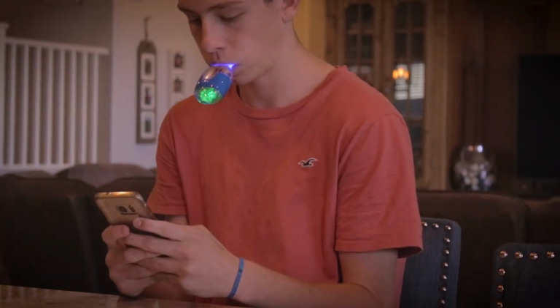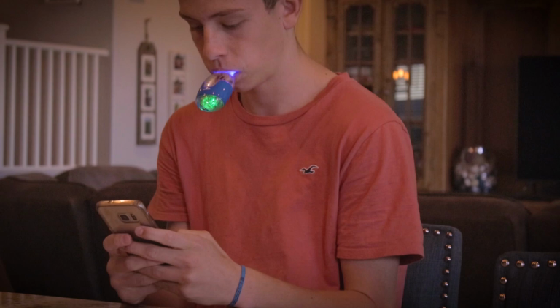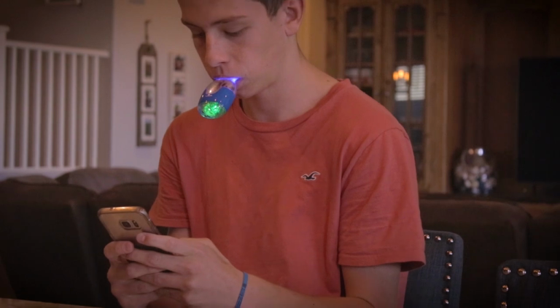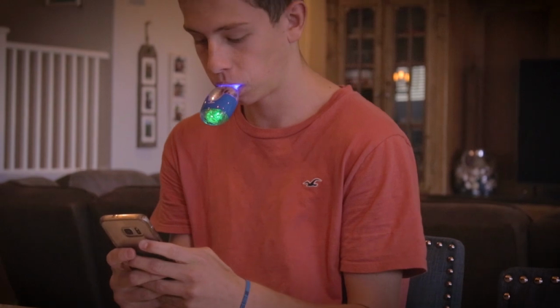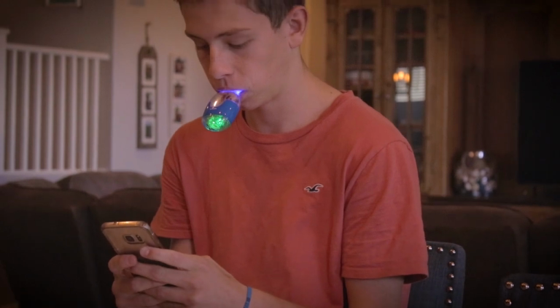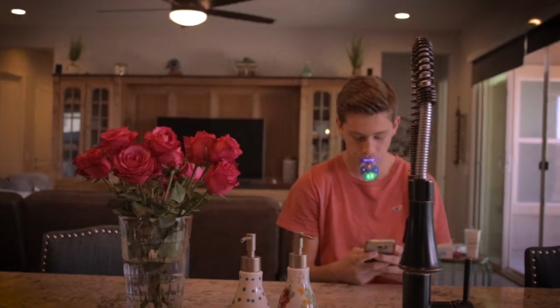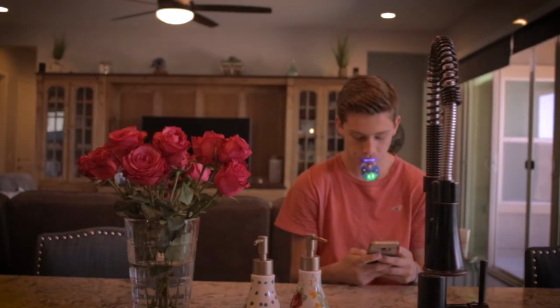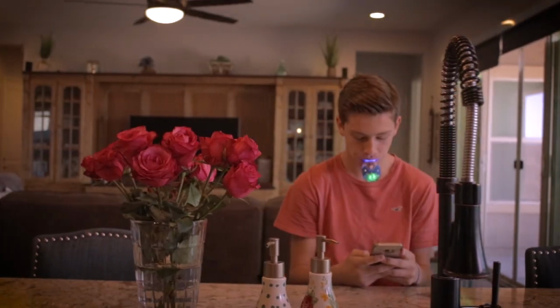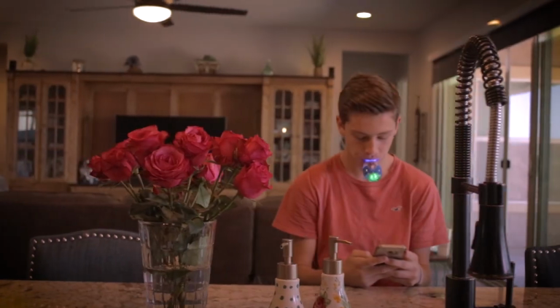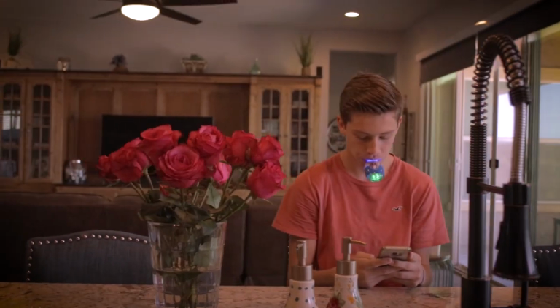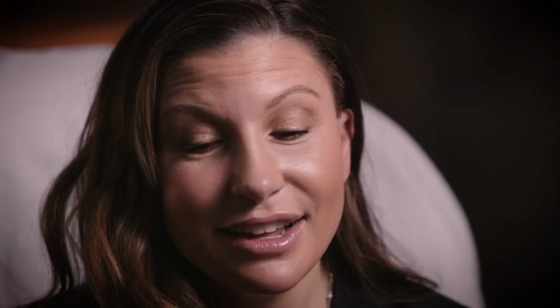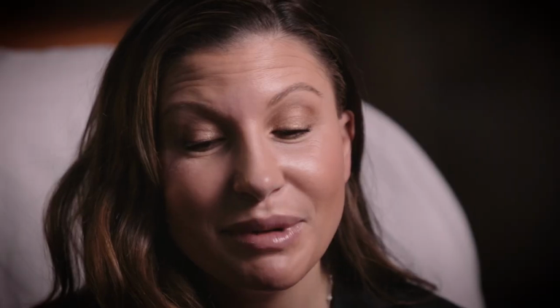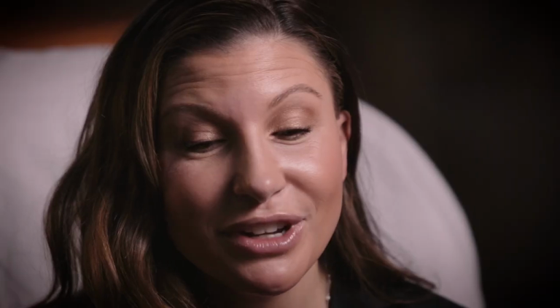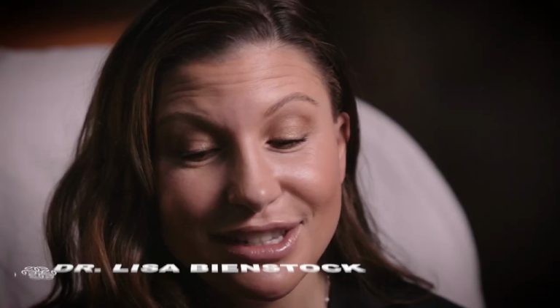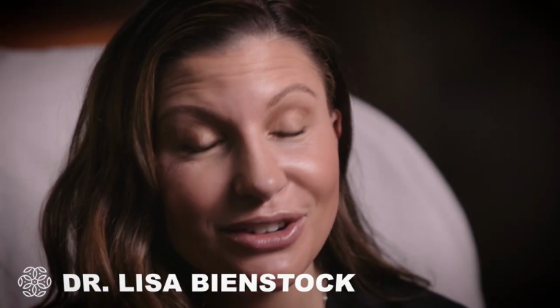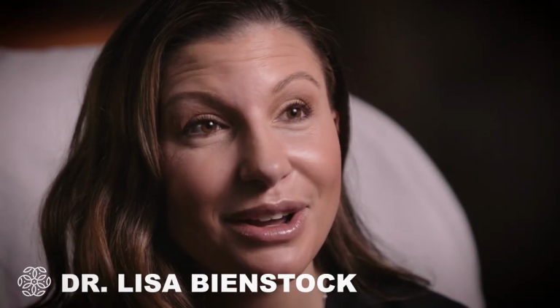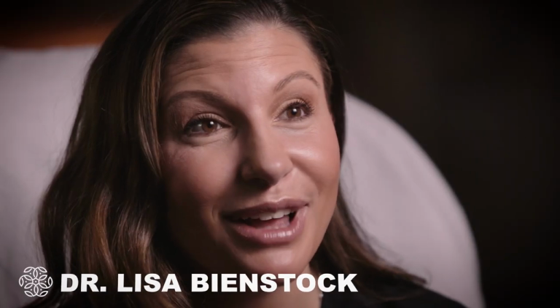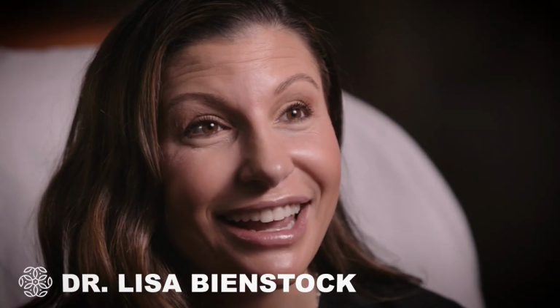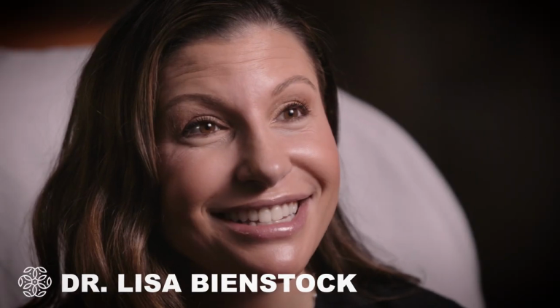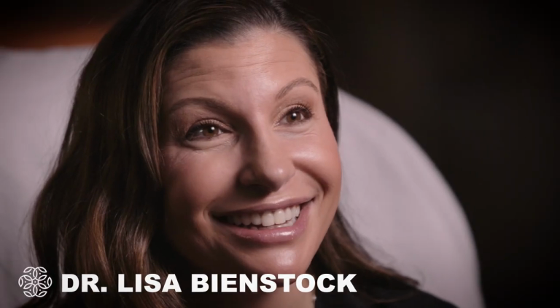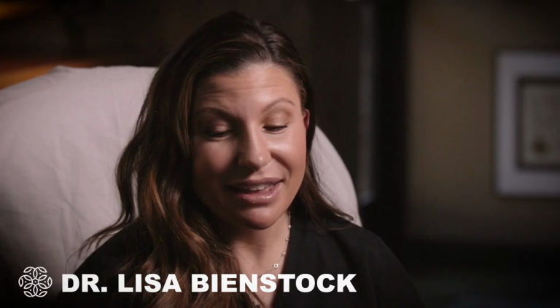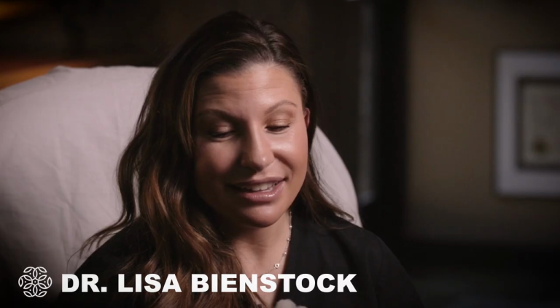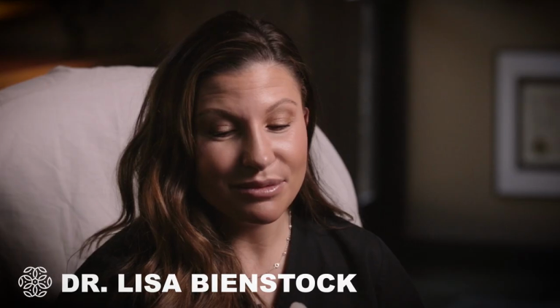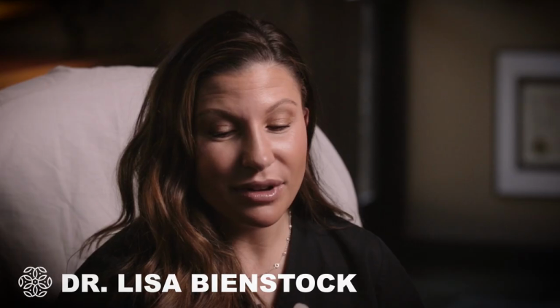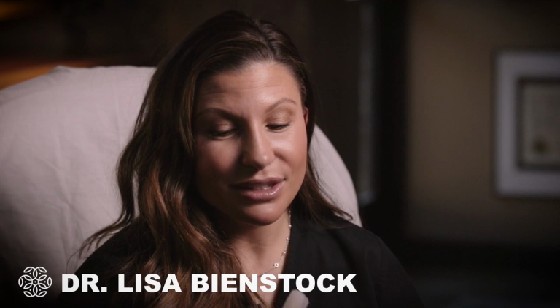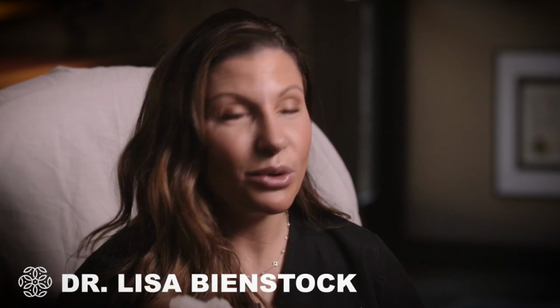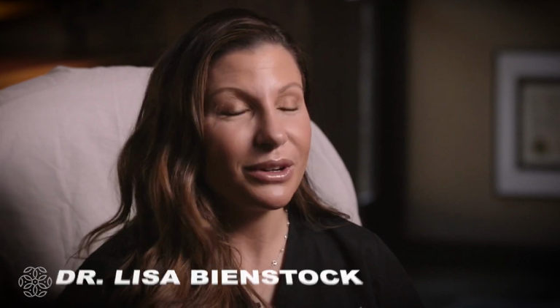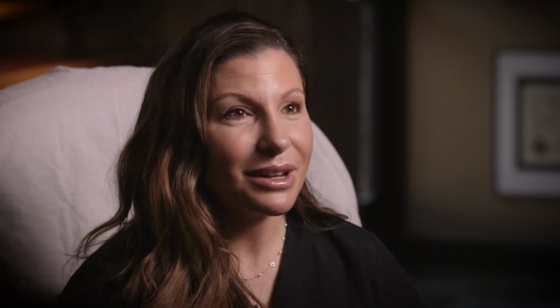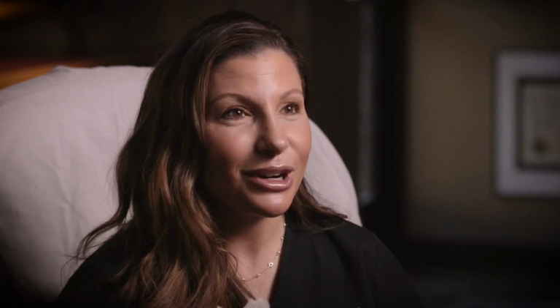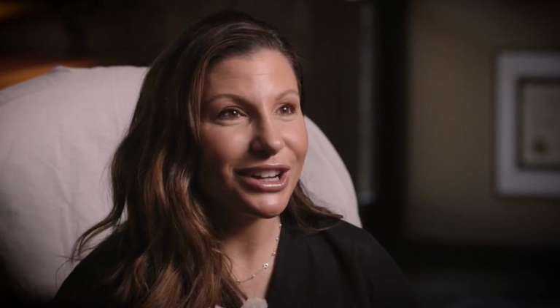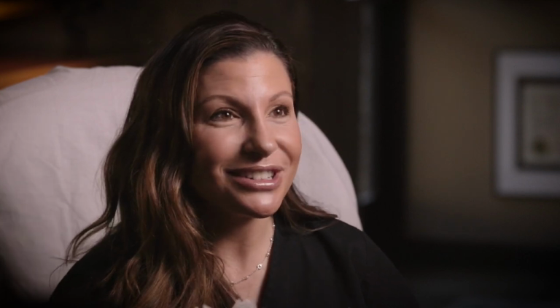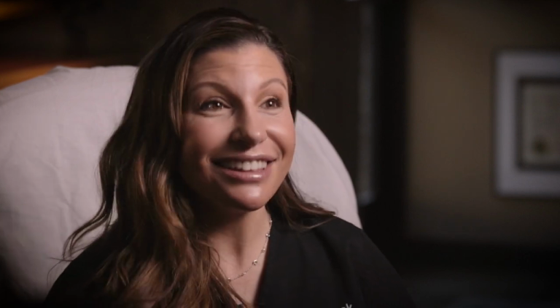There's definitely a market for it, especially kids that are non-compliant. I think it's cooler than brushing your teeth.